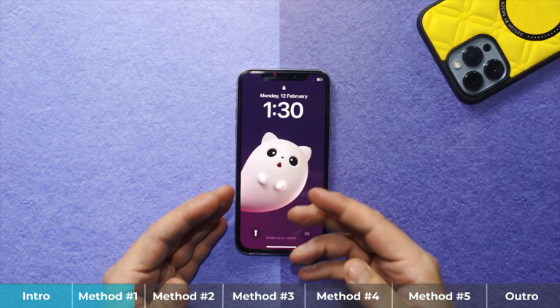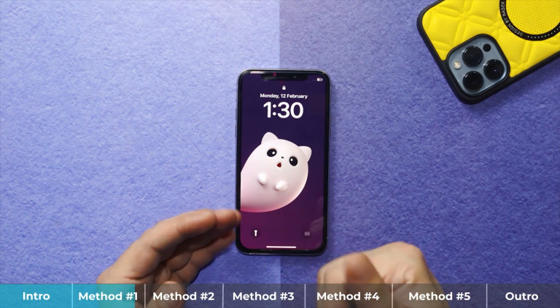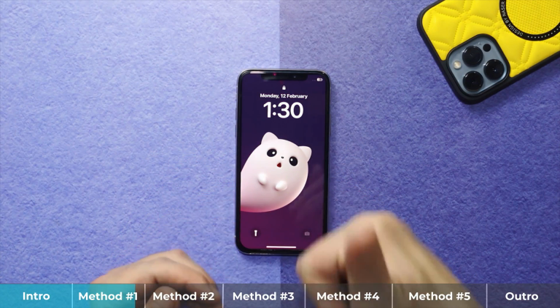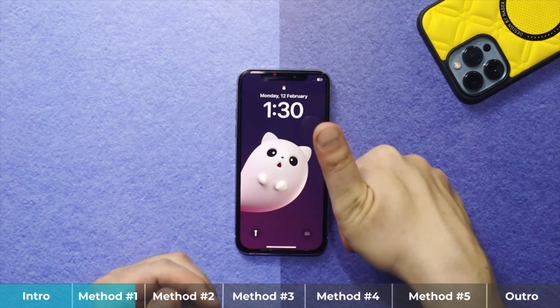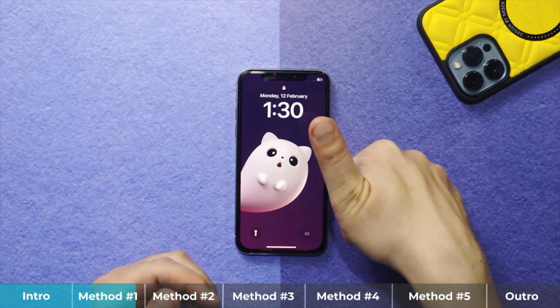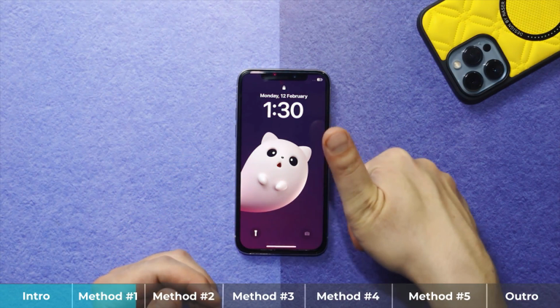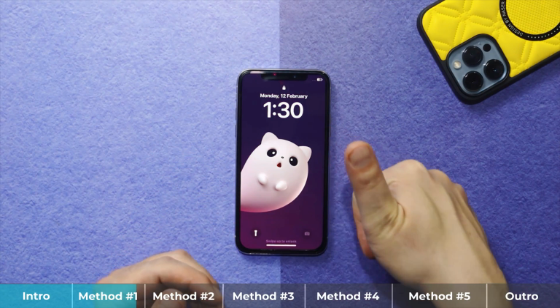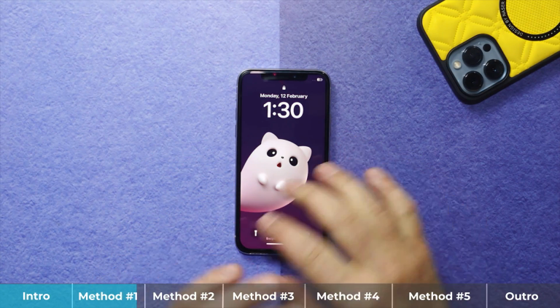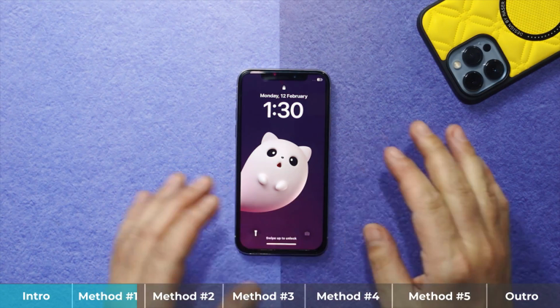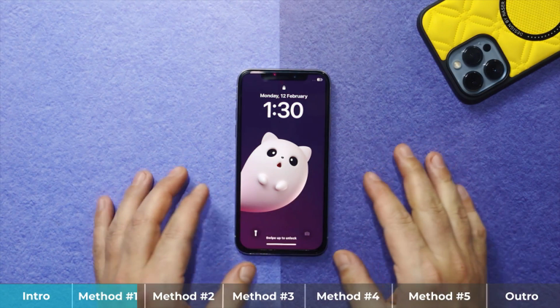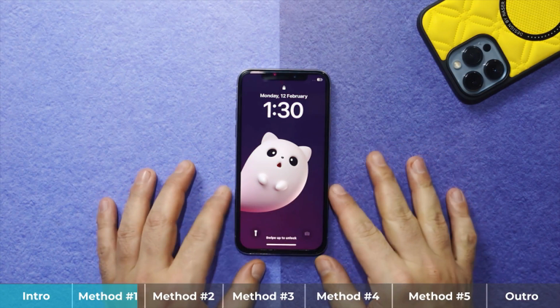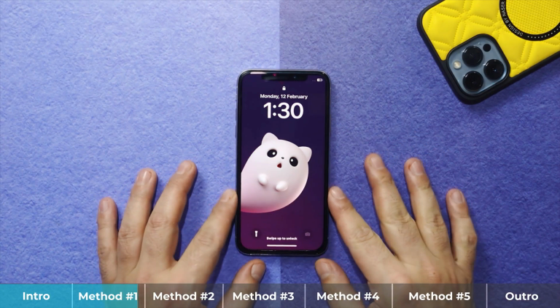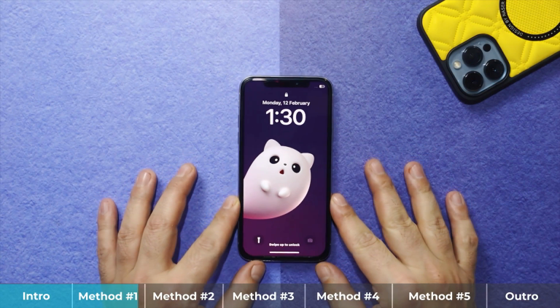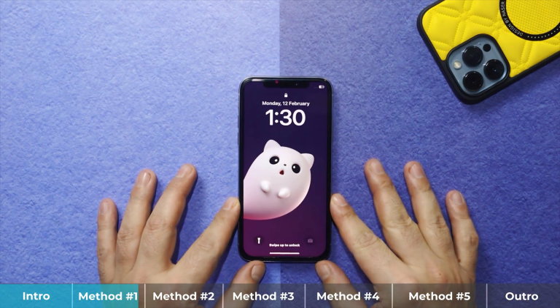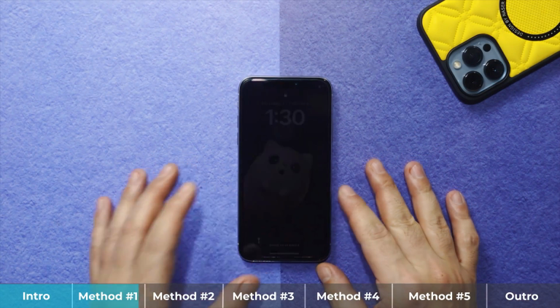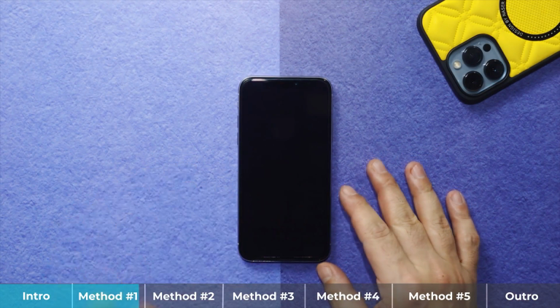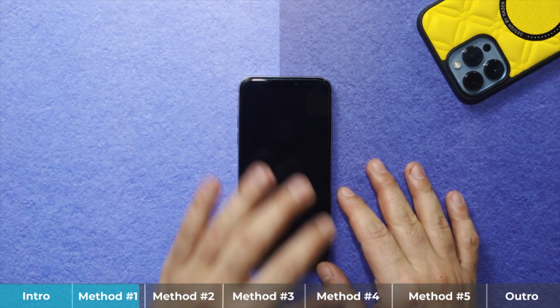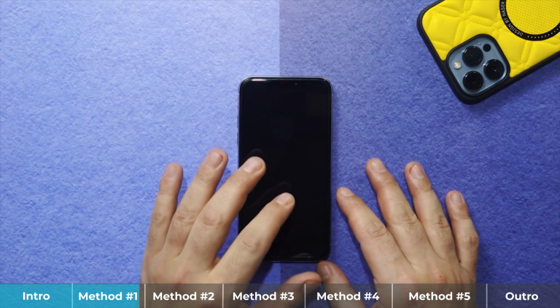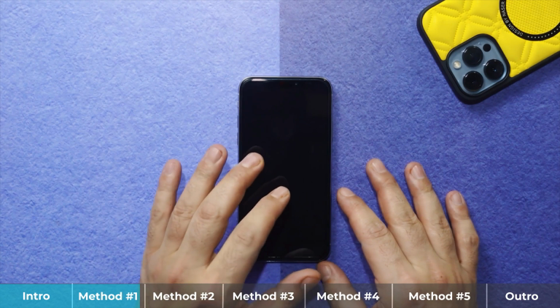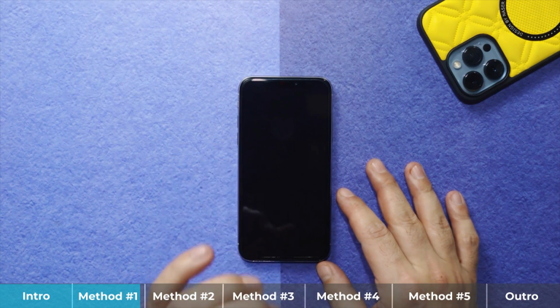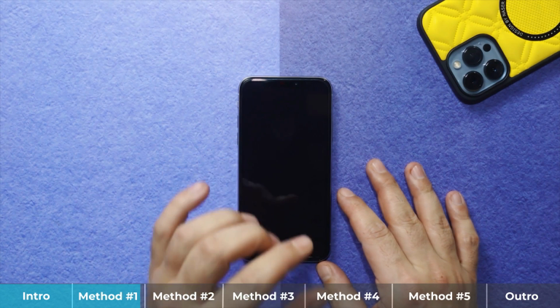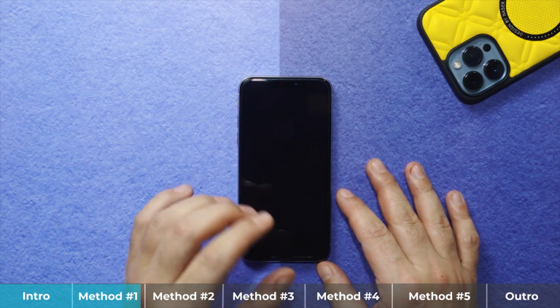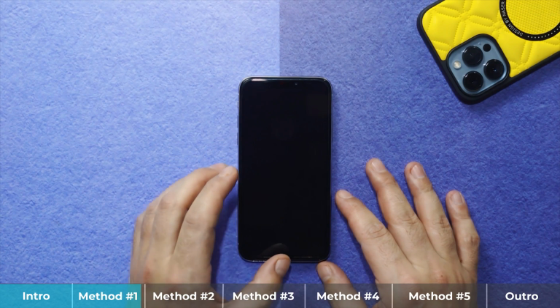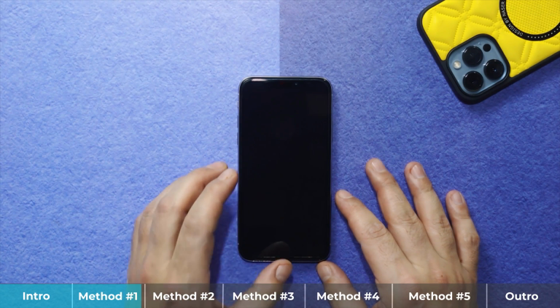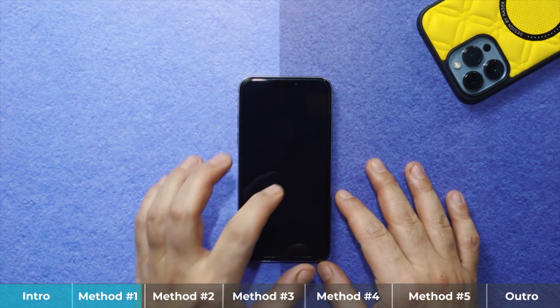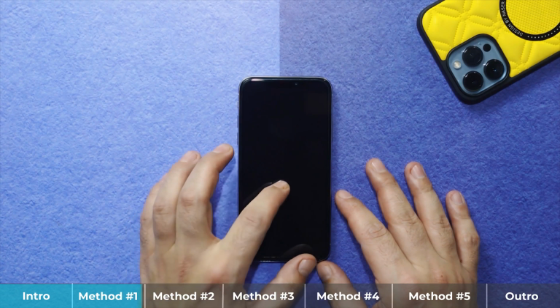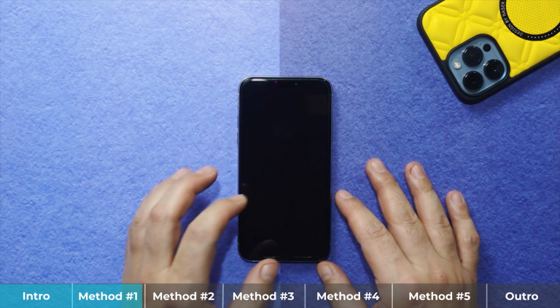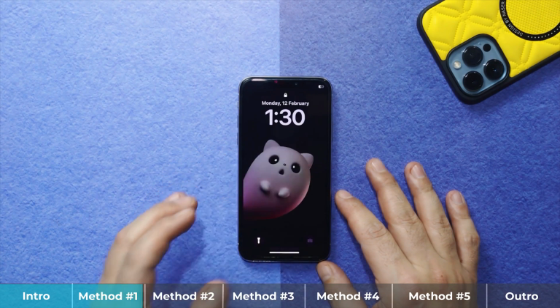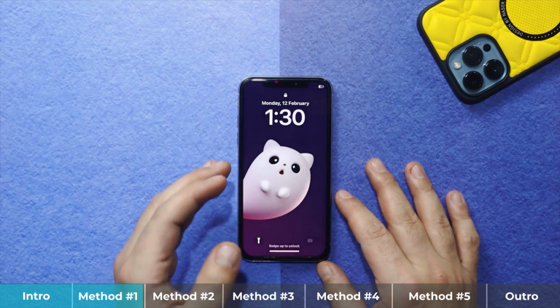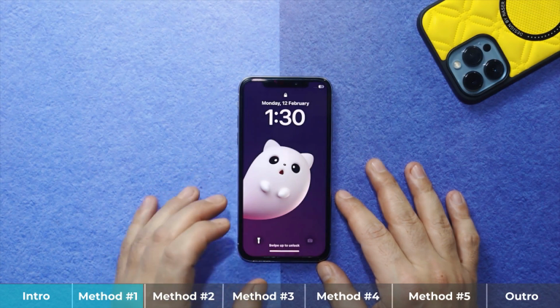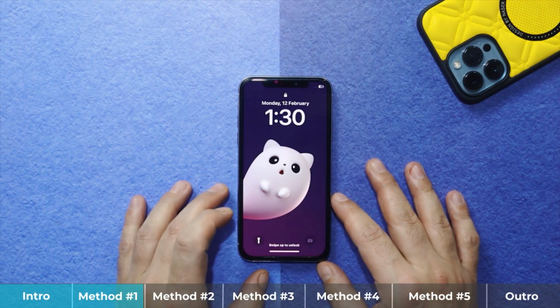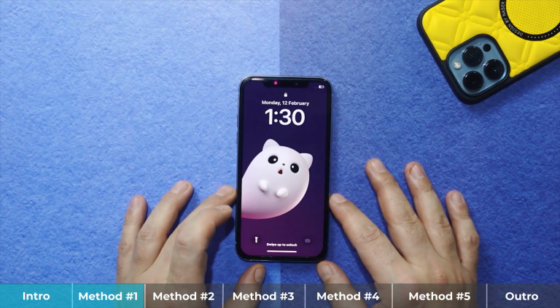Try this method by yourself. If it works, great. If it doesn't, don't worry — just keep watching the video and I'm pretty sure one of these methods will help you fix your iPhone's camera problem.